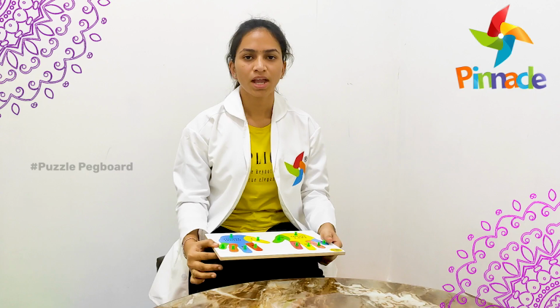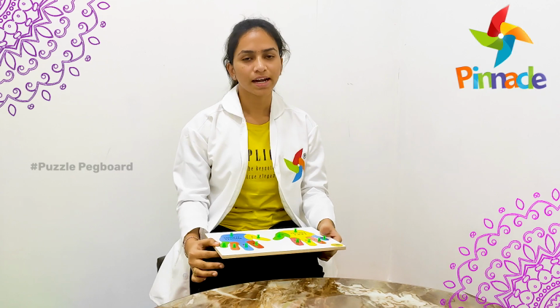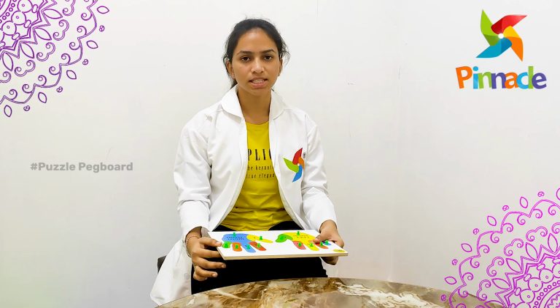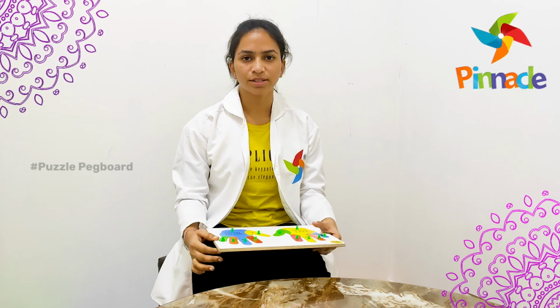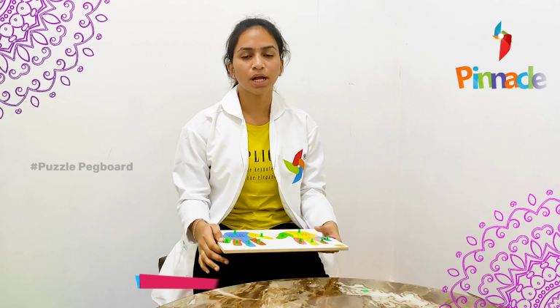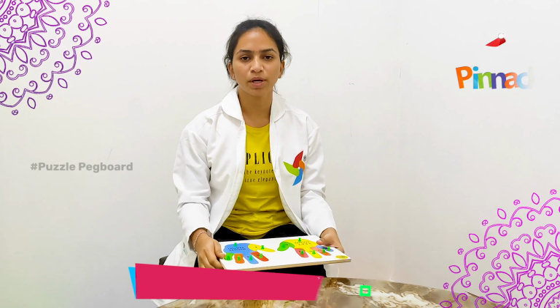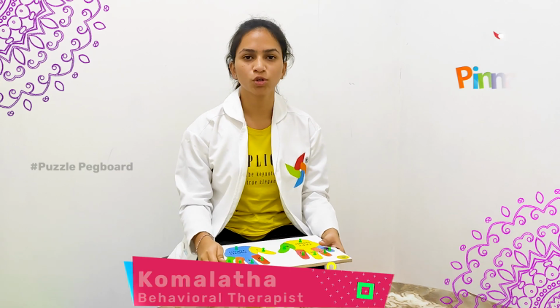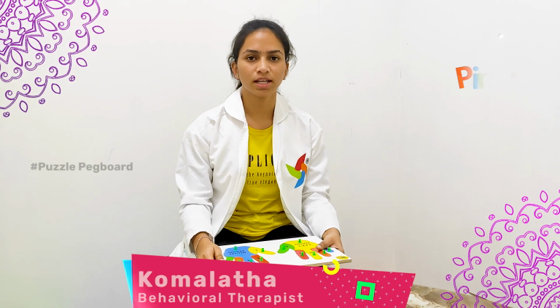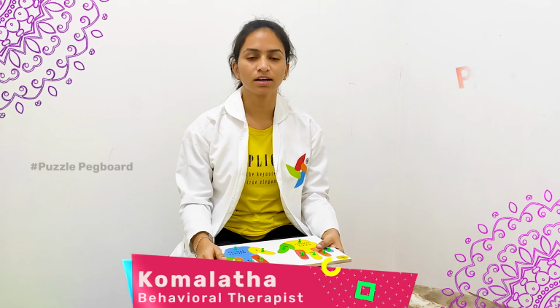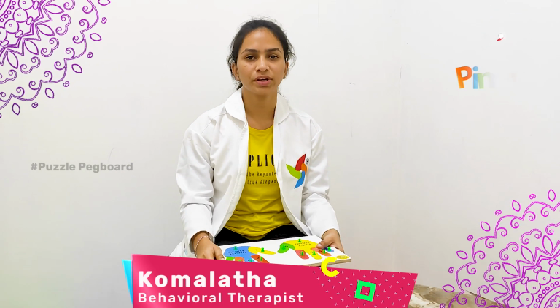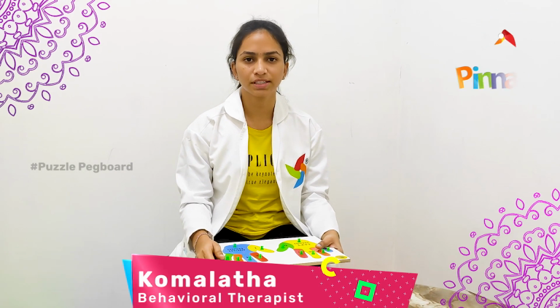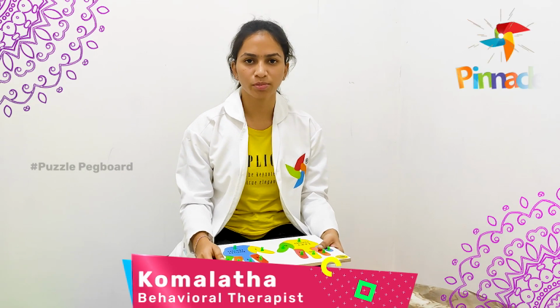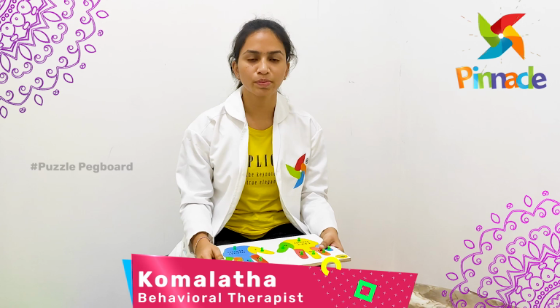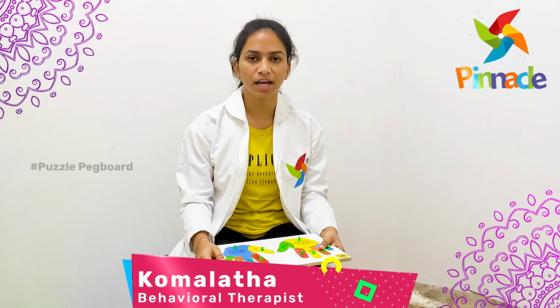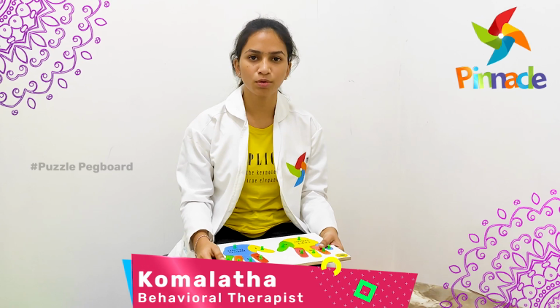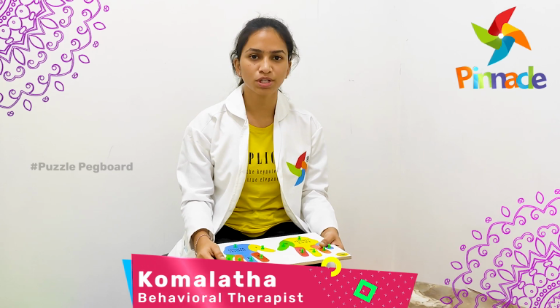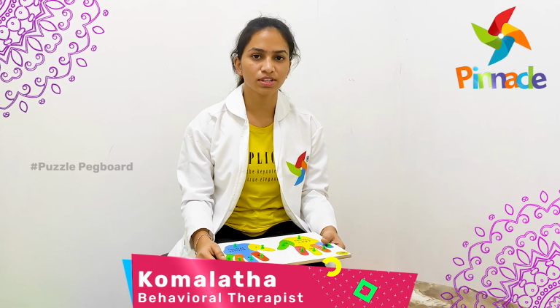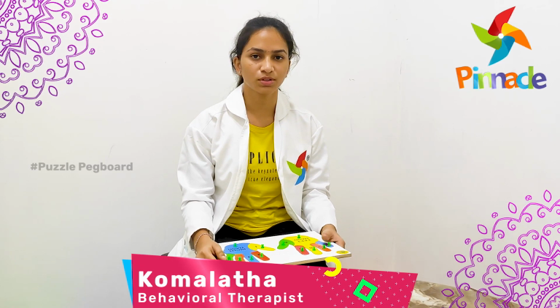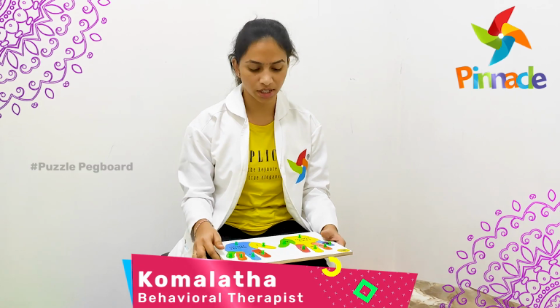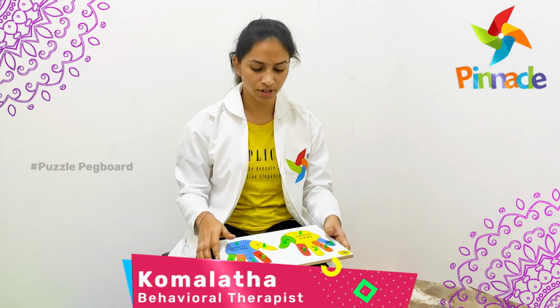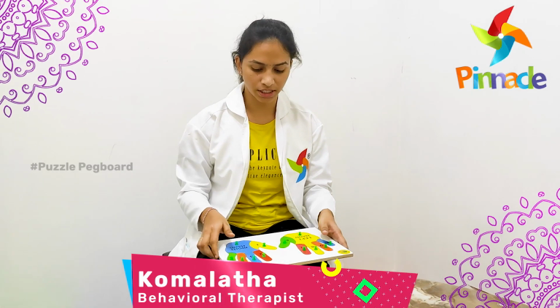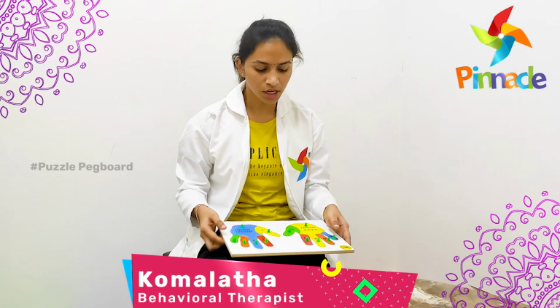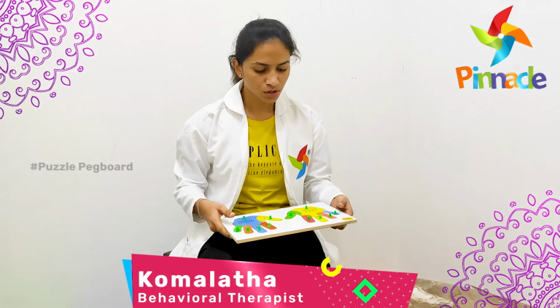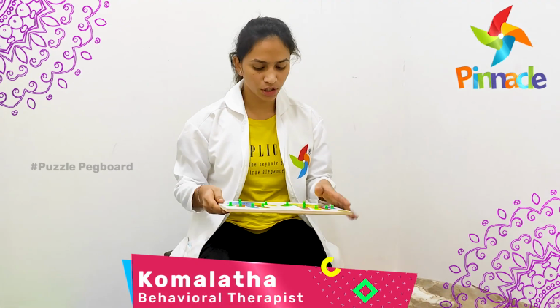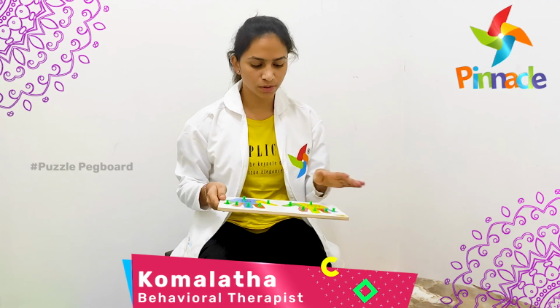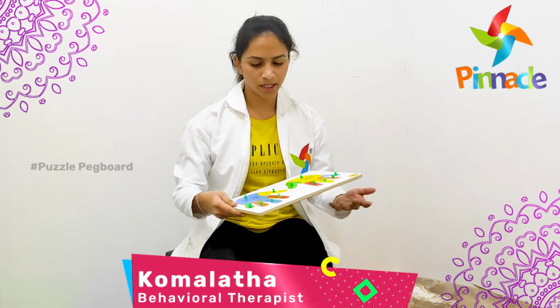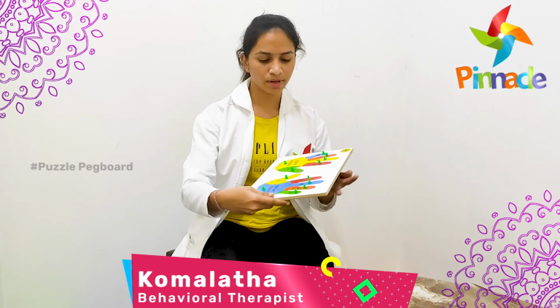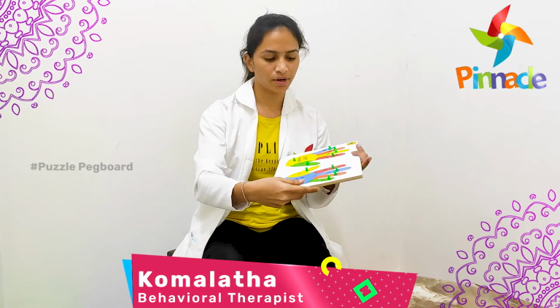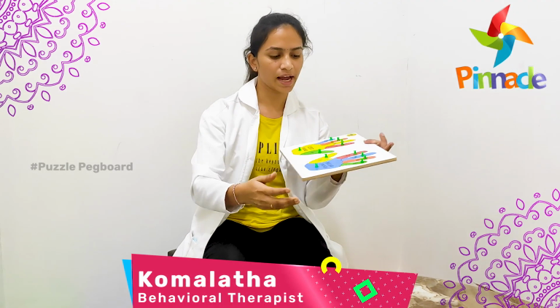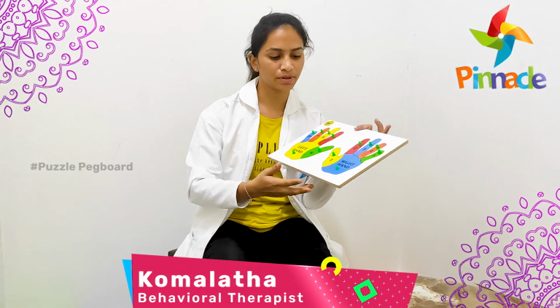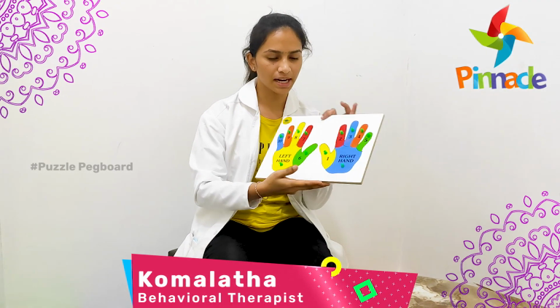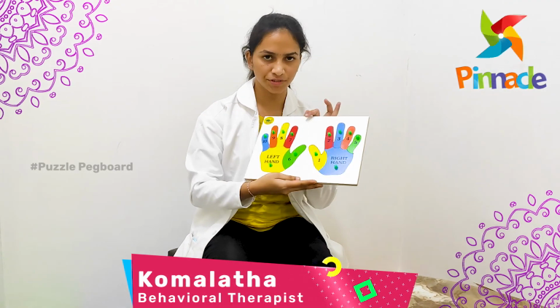Hello, my name is Komalata, a therapist at Pinnacle Blooms Network, Santhoshnagar facility. Today we have developed a double hand puzzle activity.